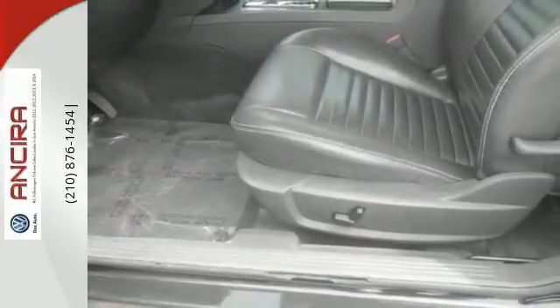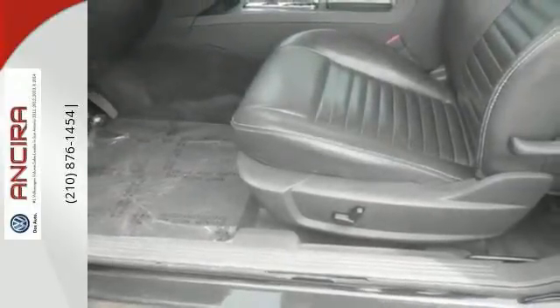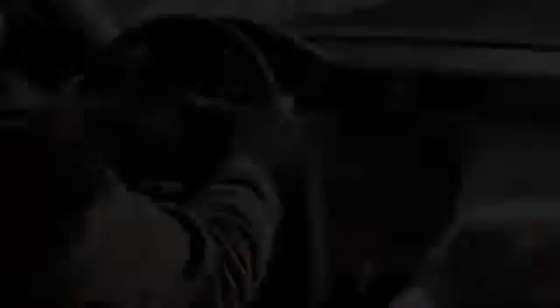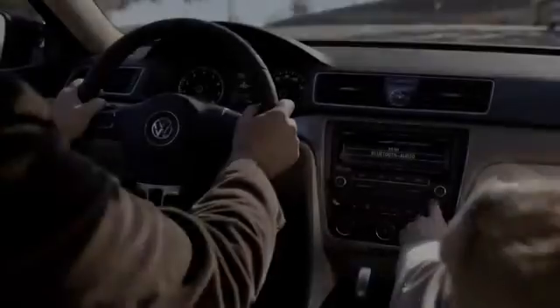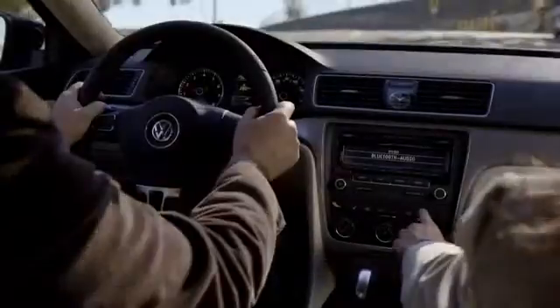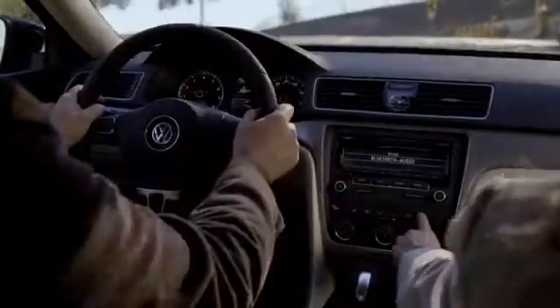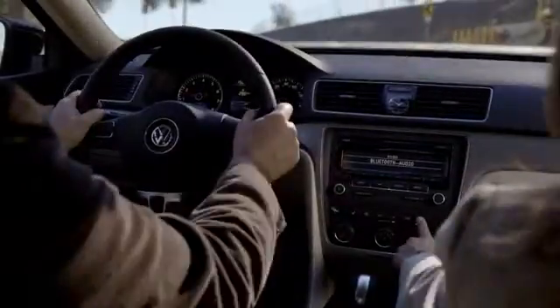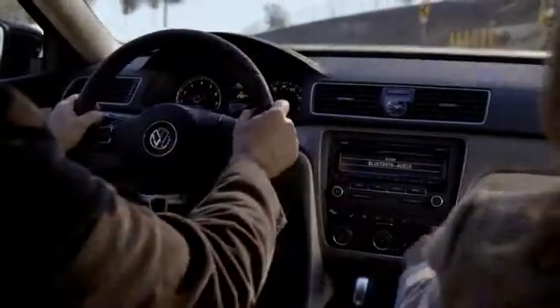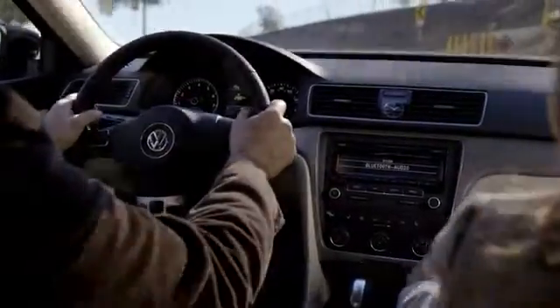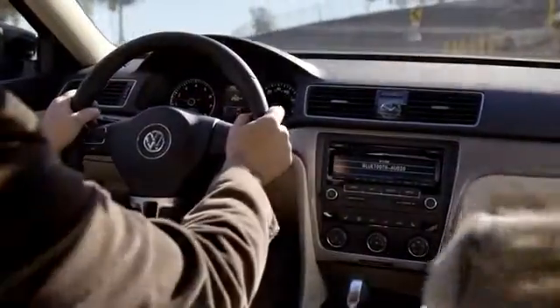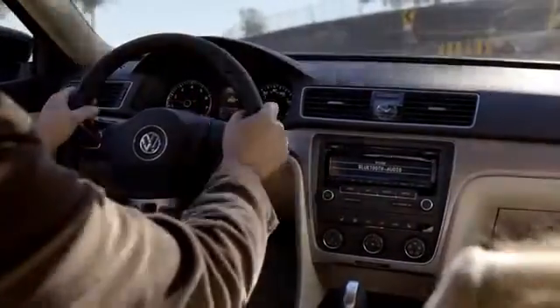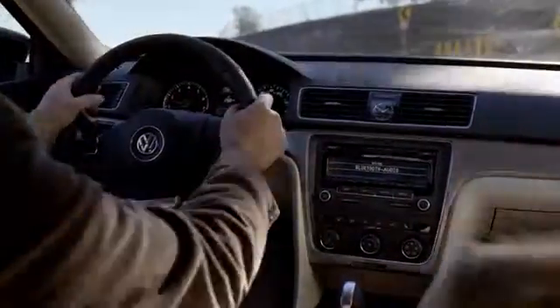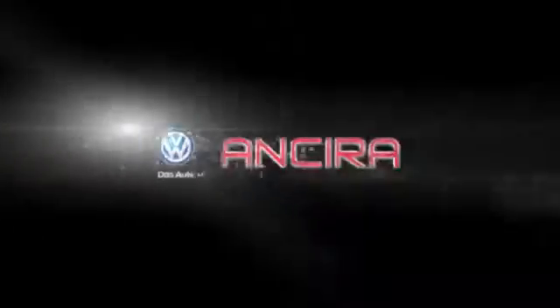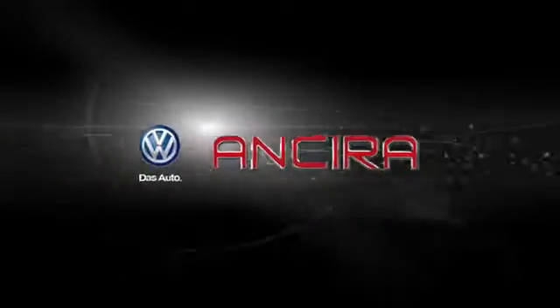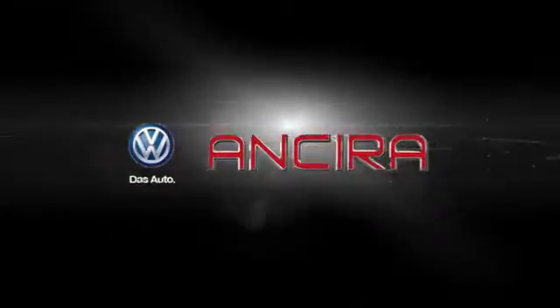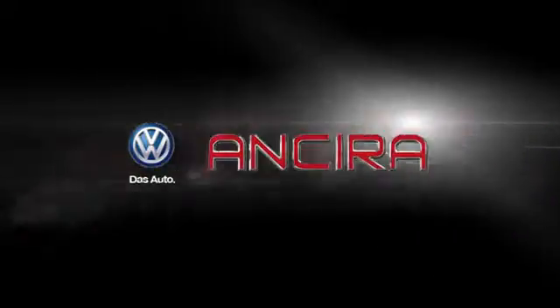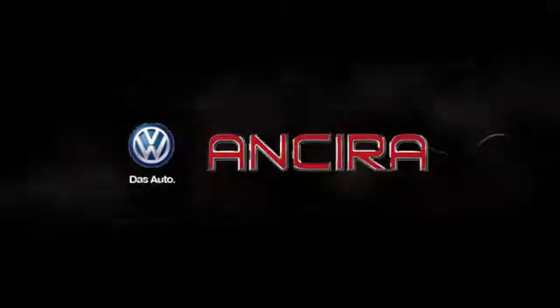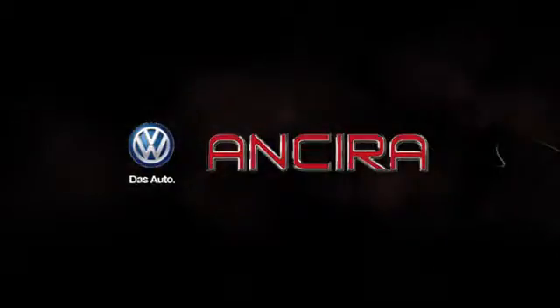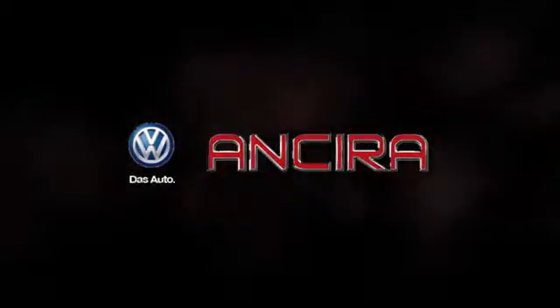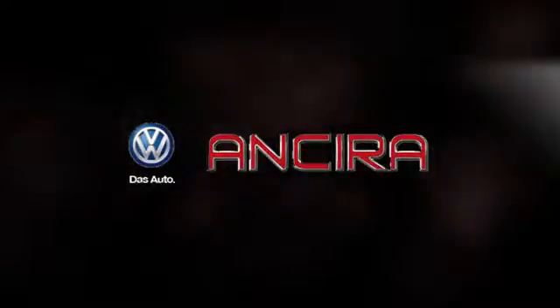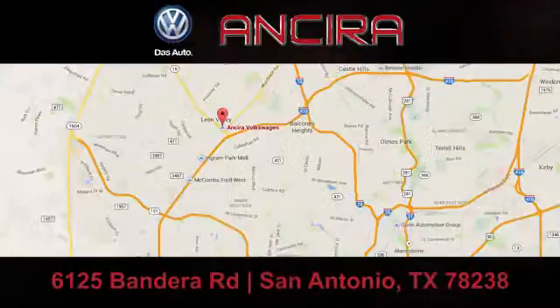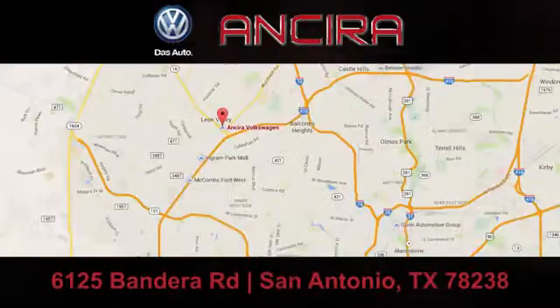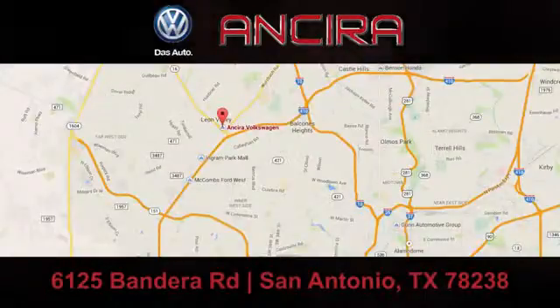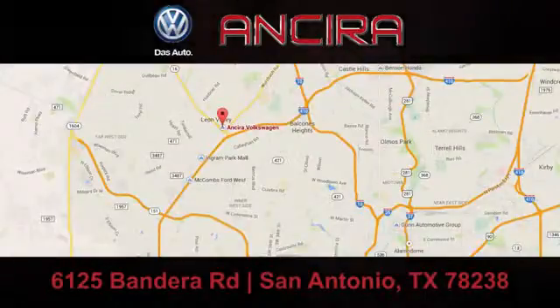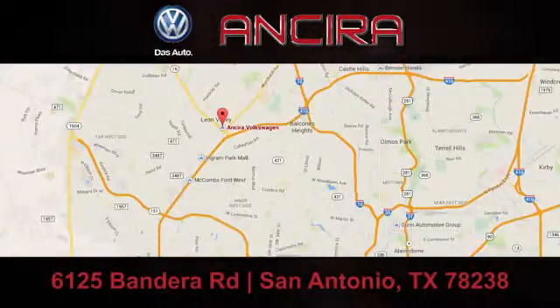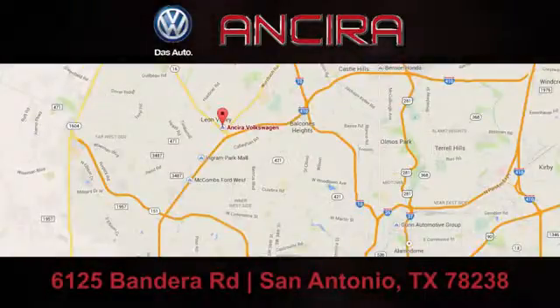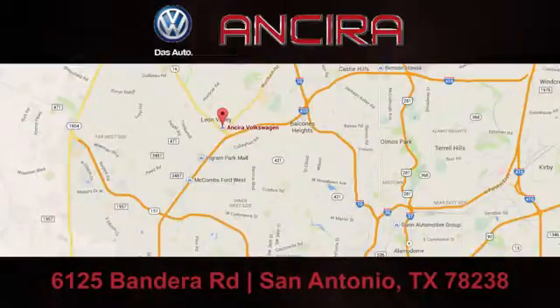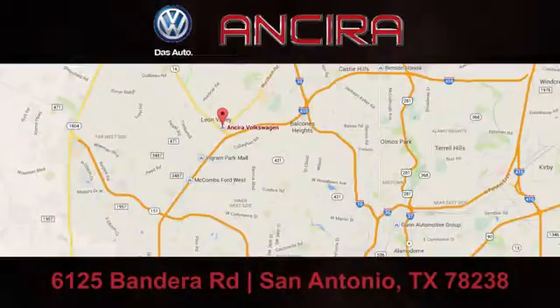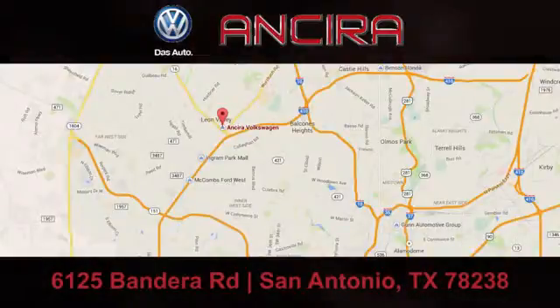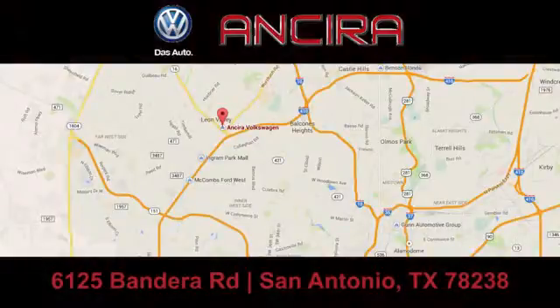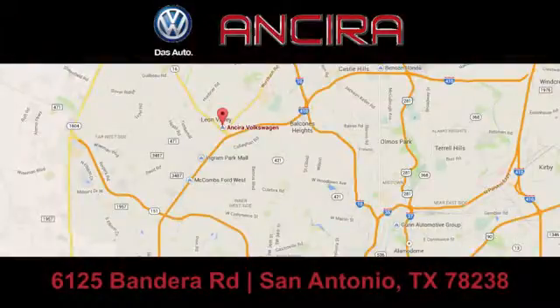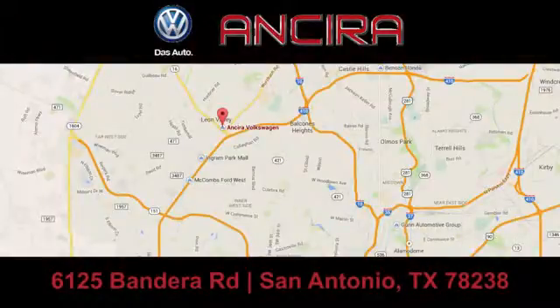When you think satisfaction, think Ancira Volkswagen. We're conveniently located at 6125 Bandera Road.